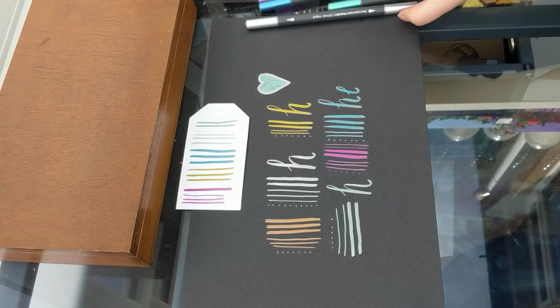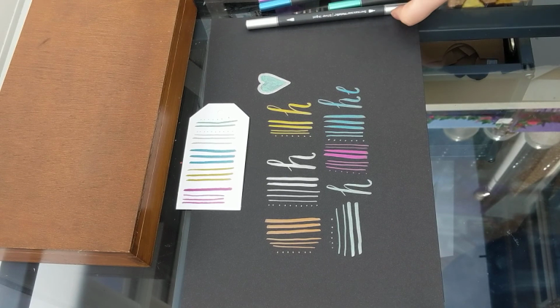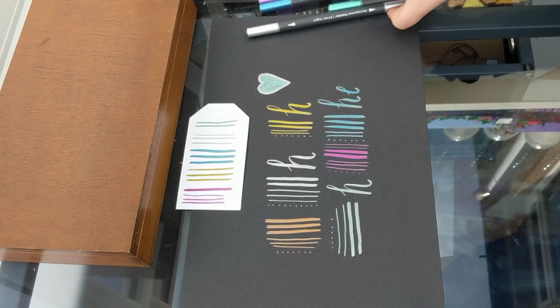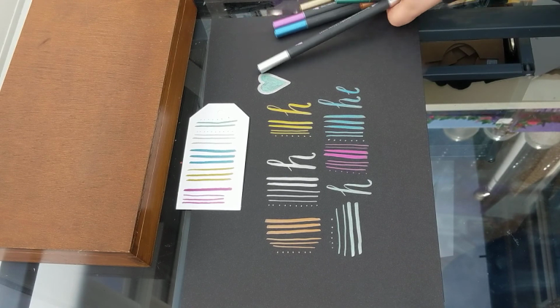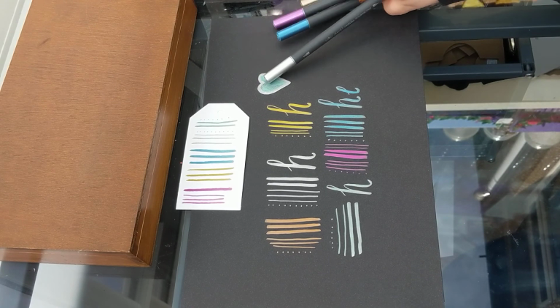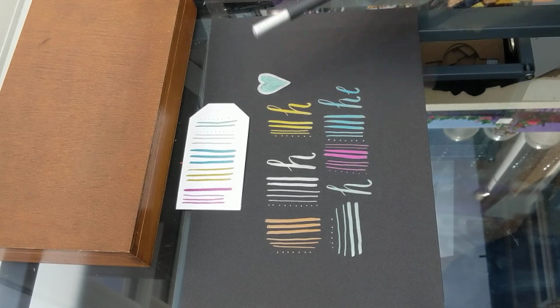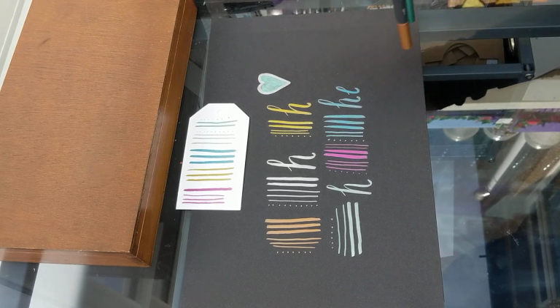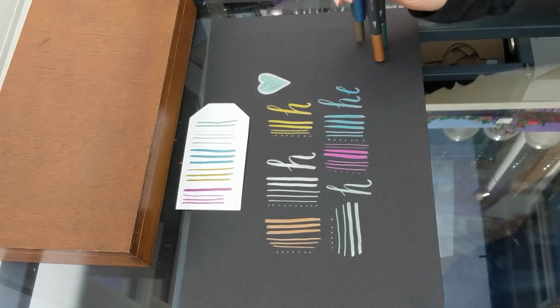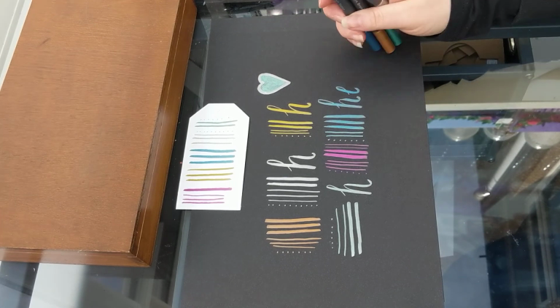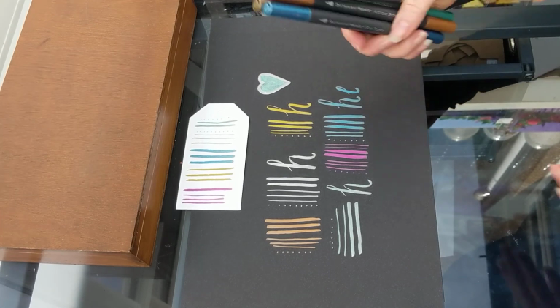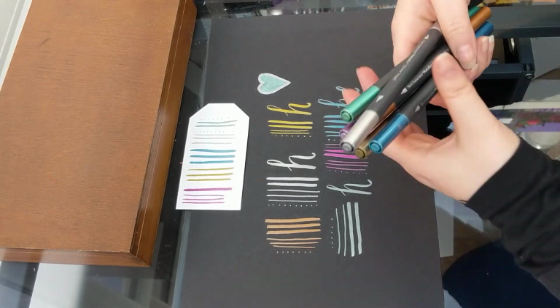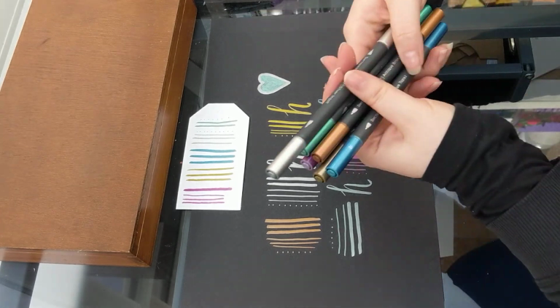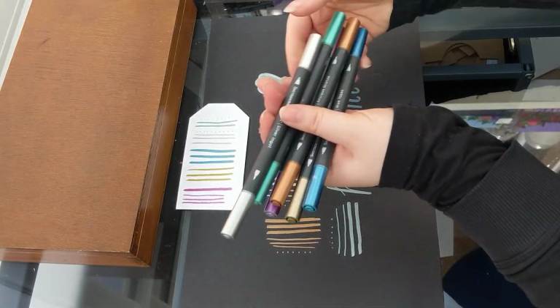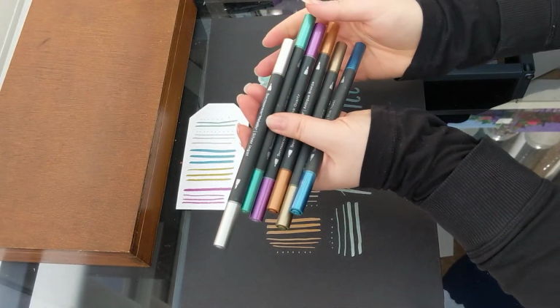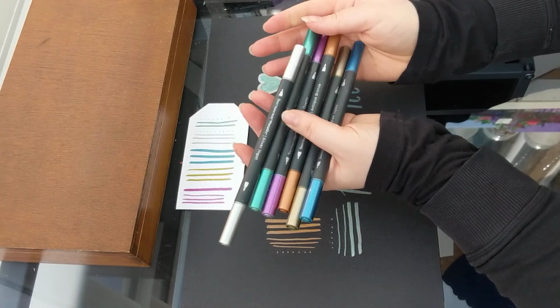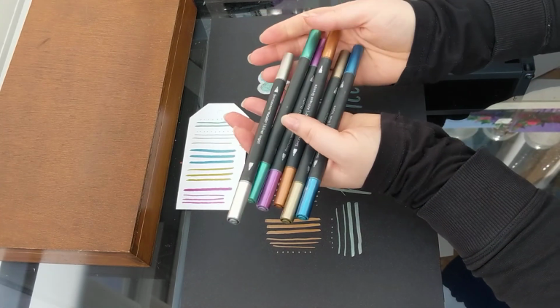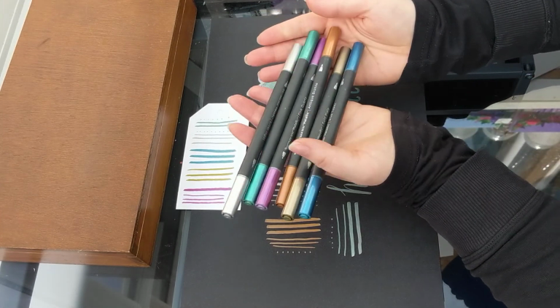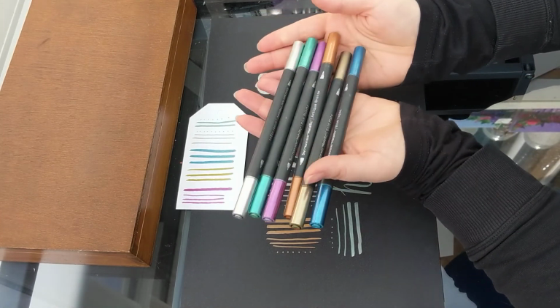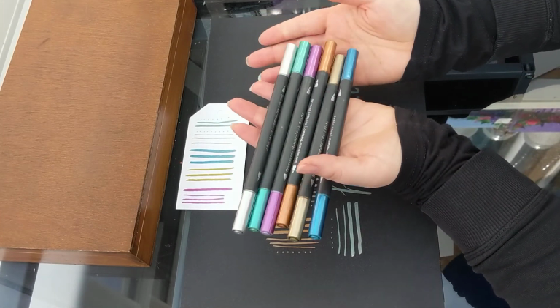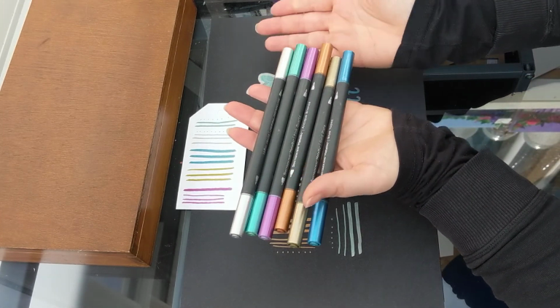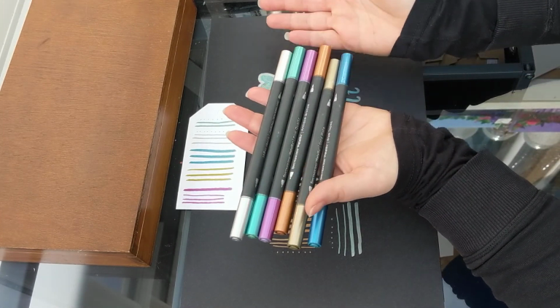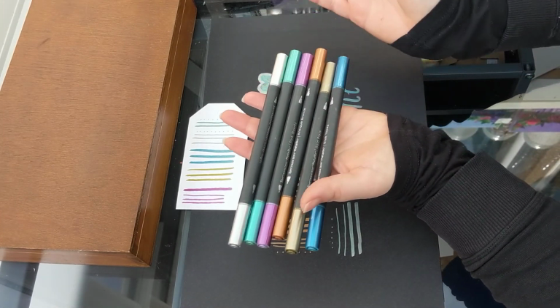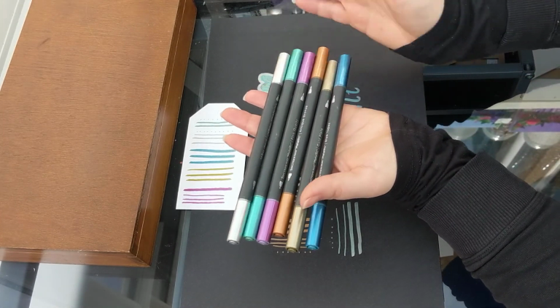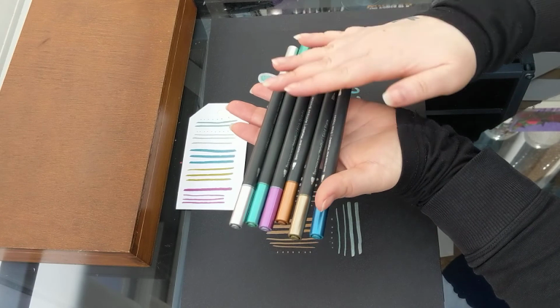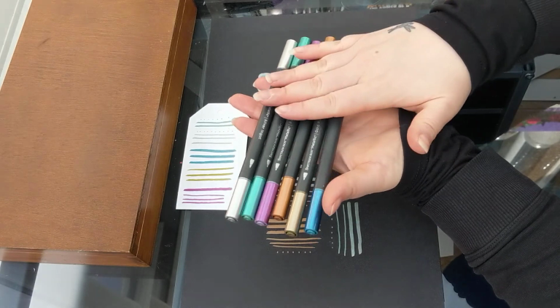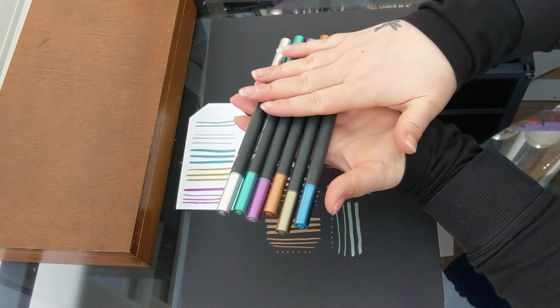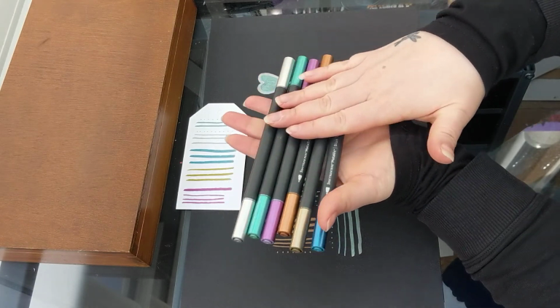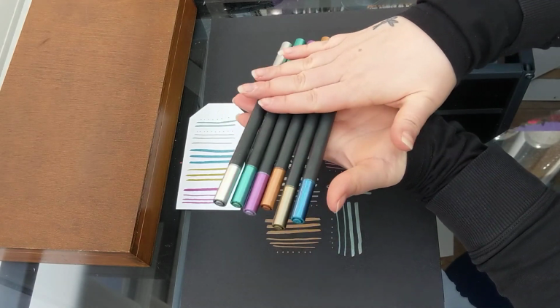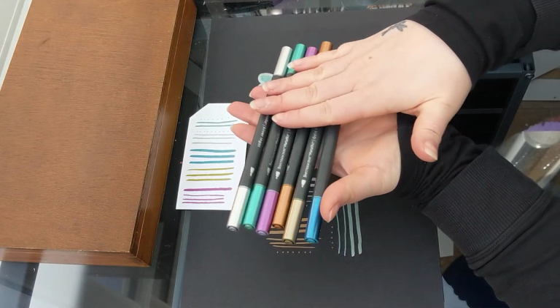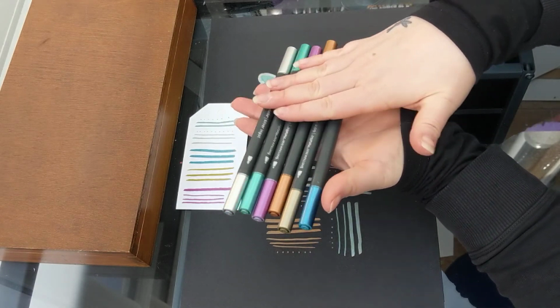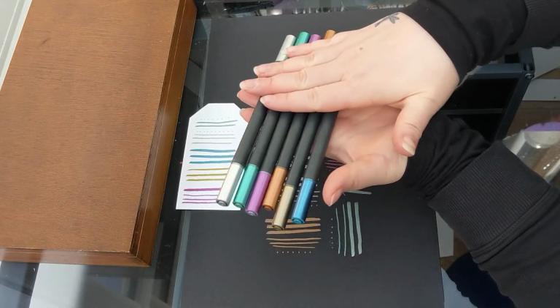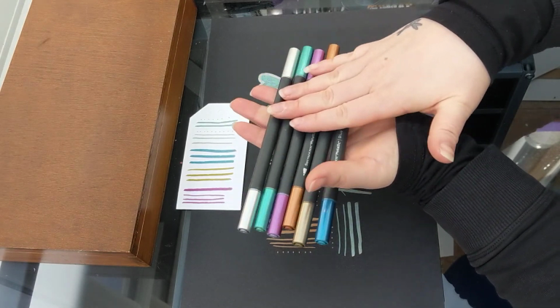So, Spectrum Noir metallic pens — thumbs up from me! Let me know if you've got these and what you think of them.